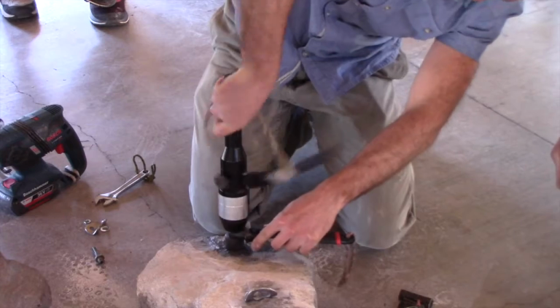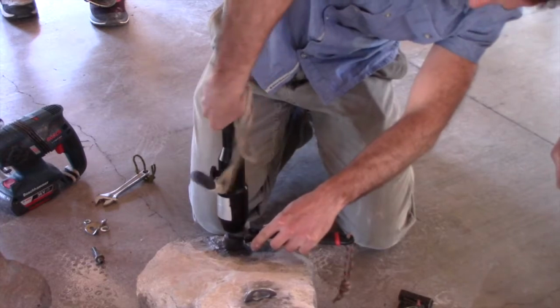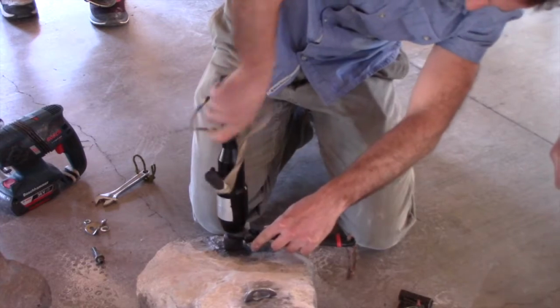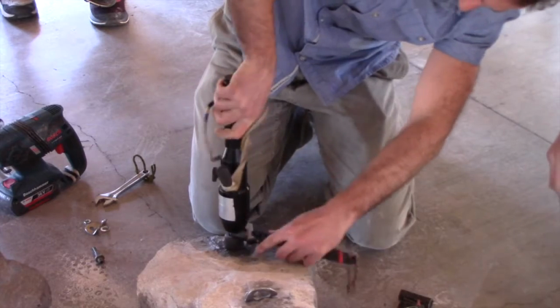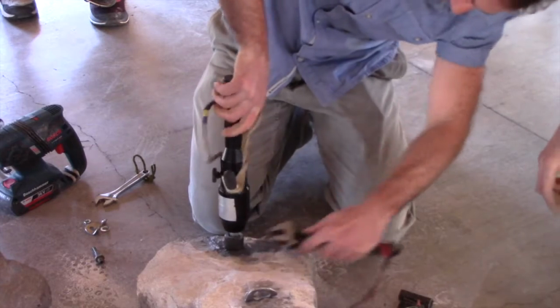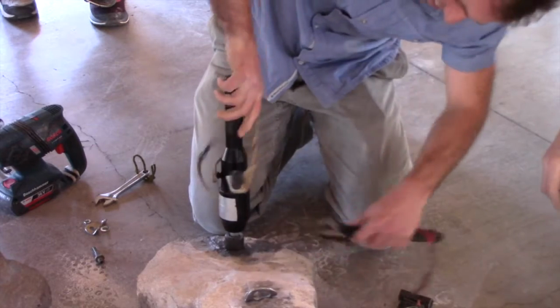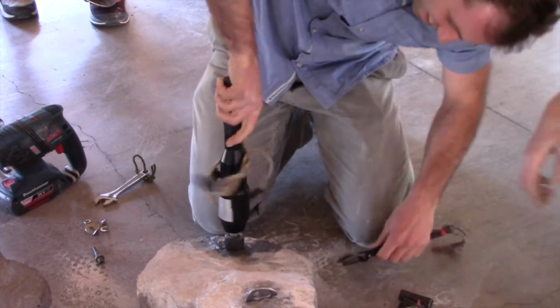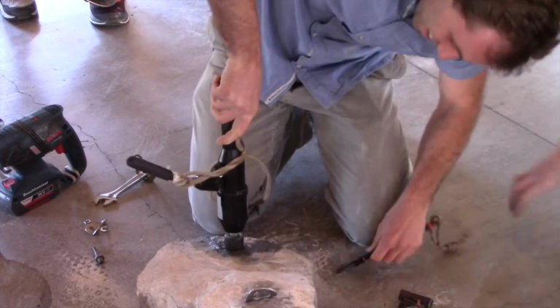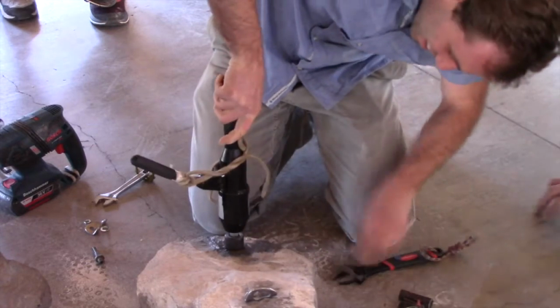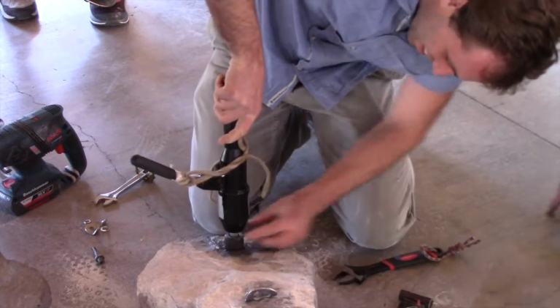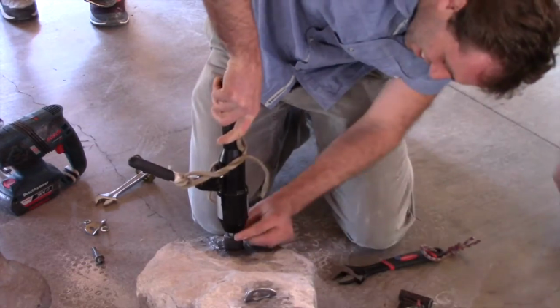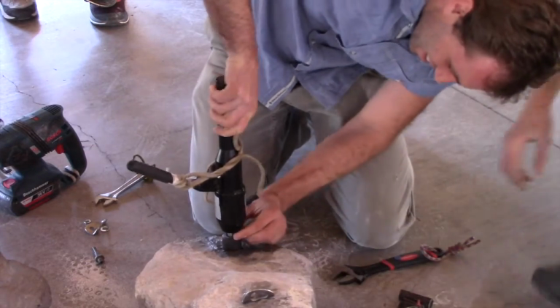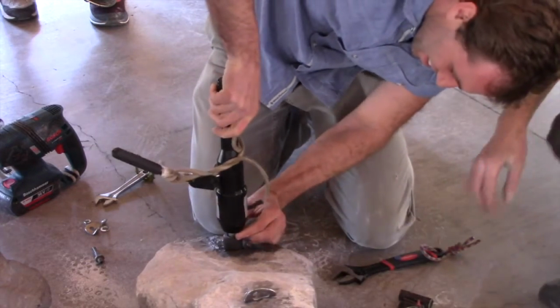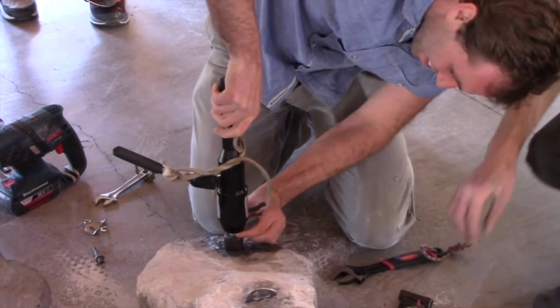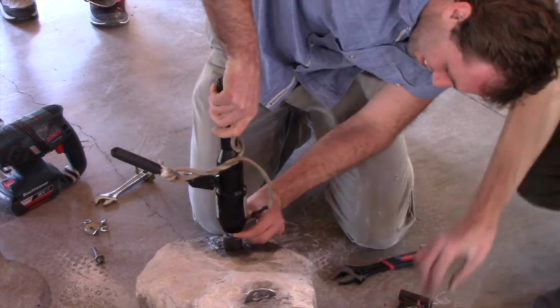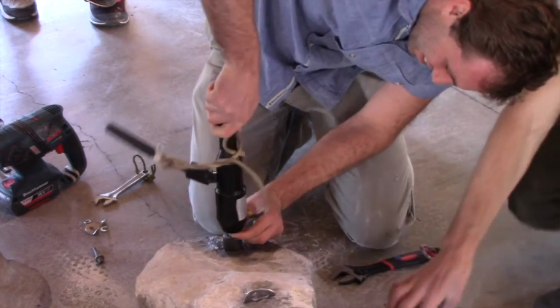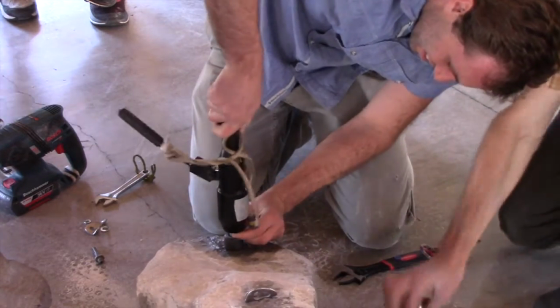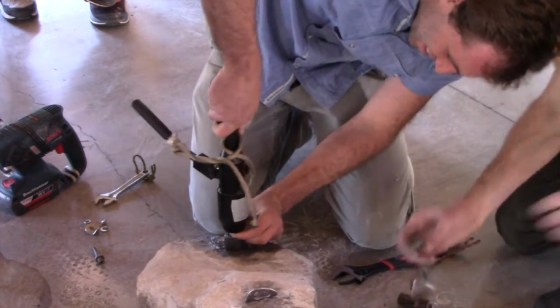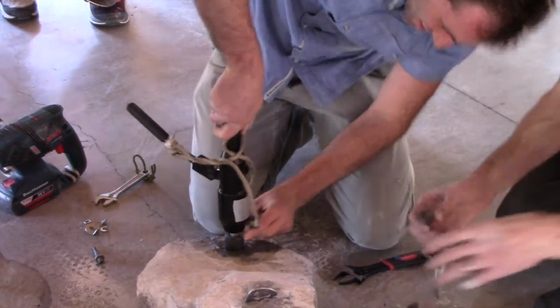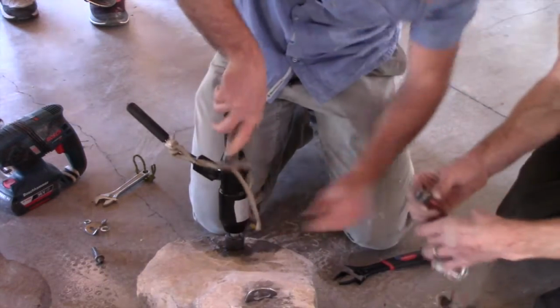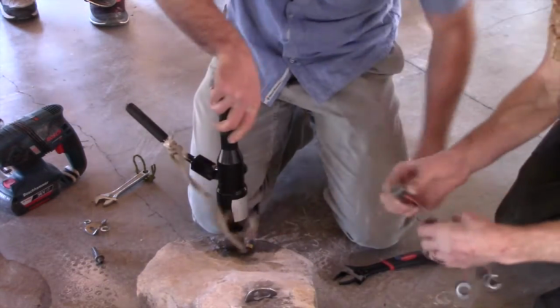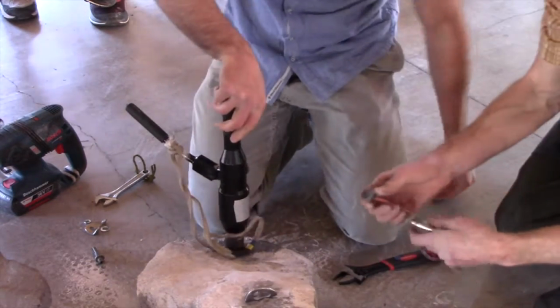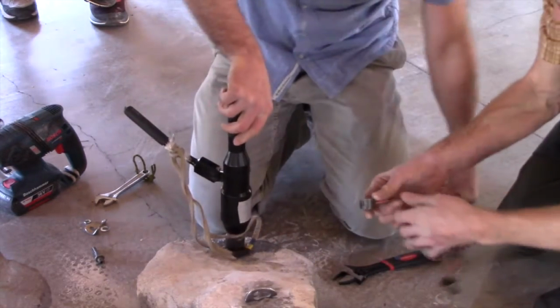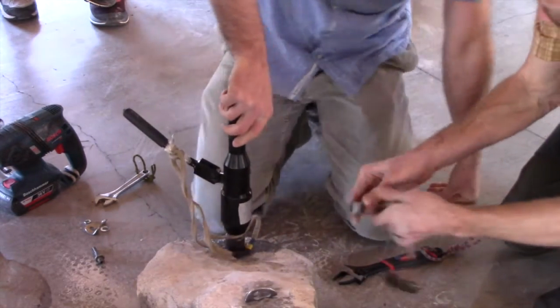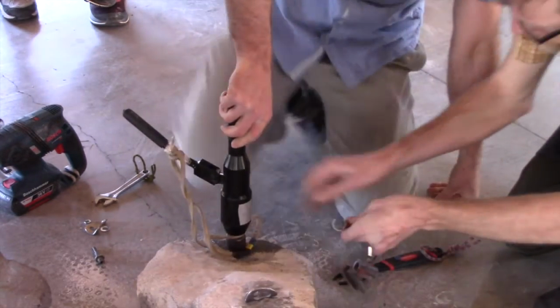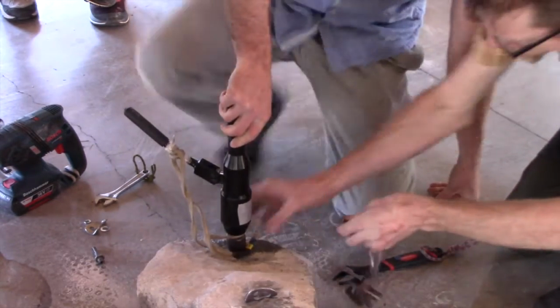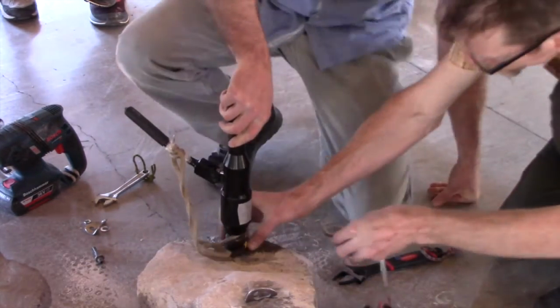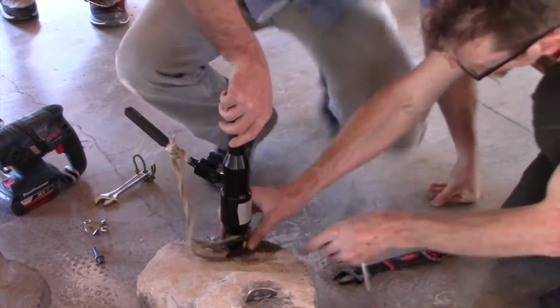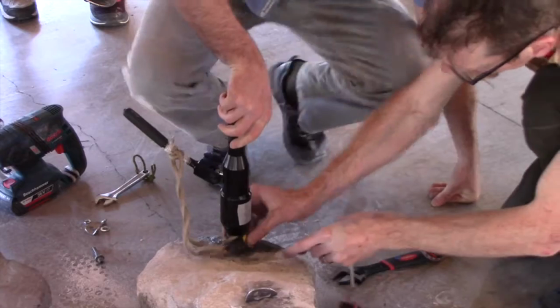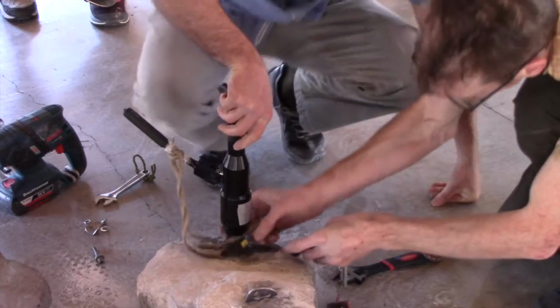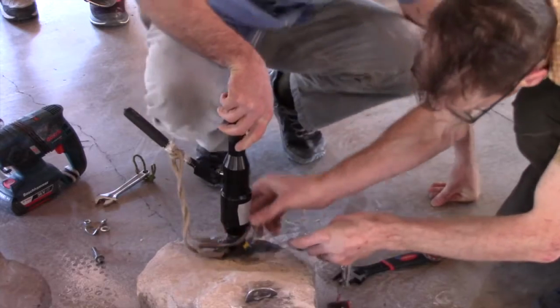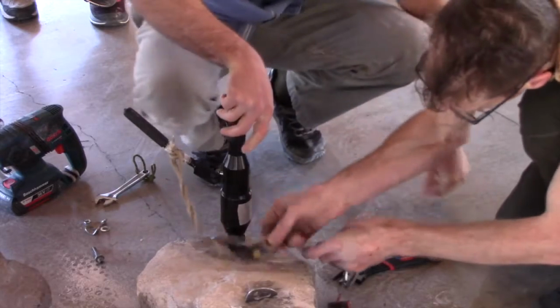Is that all the way in? Yeah. So we may have room for one of these spacers — like this one.